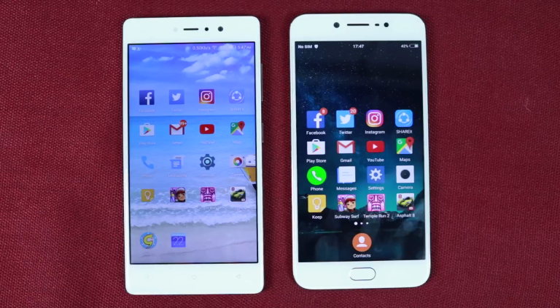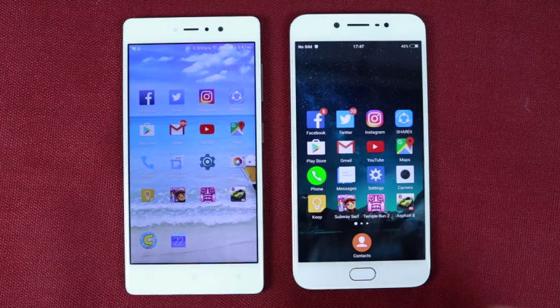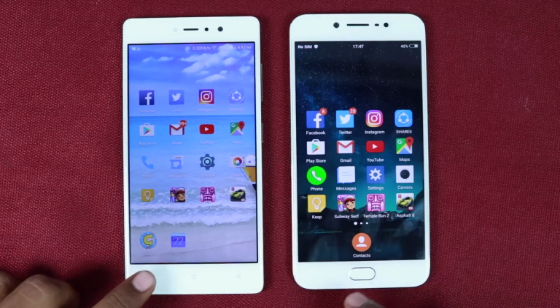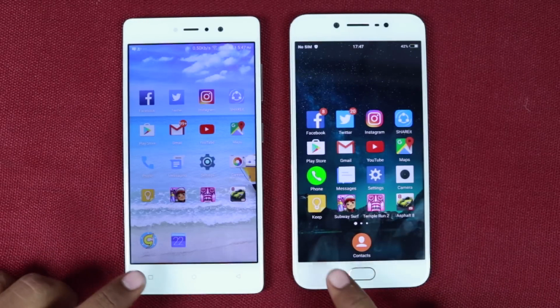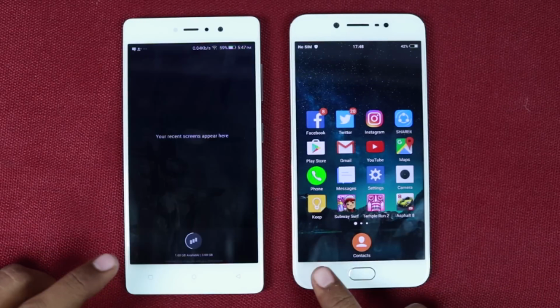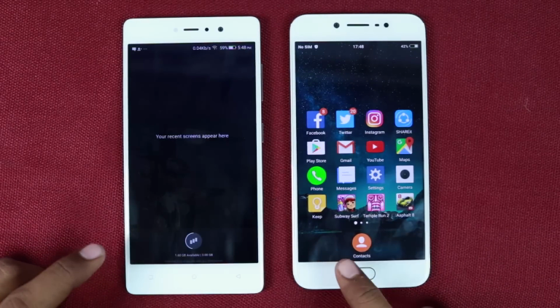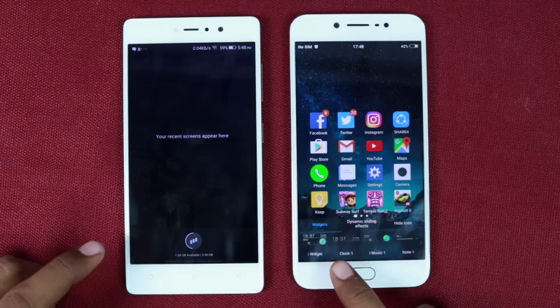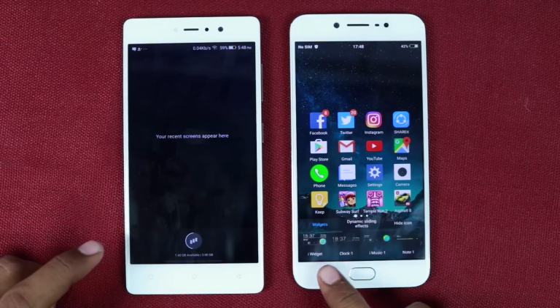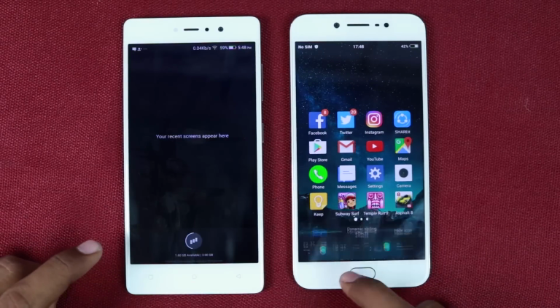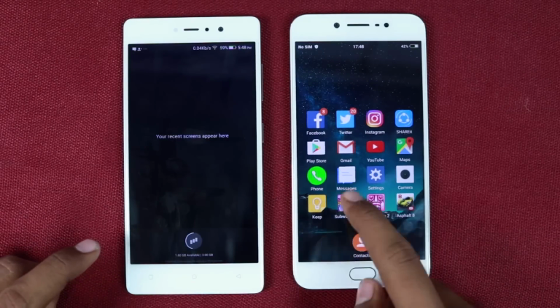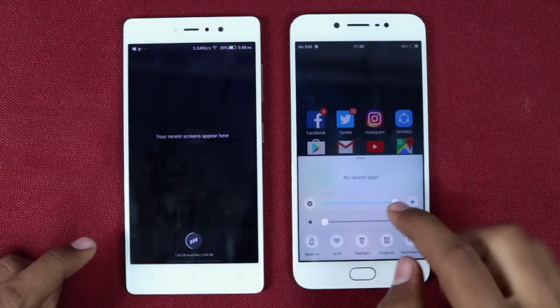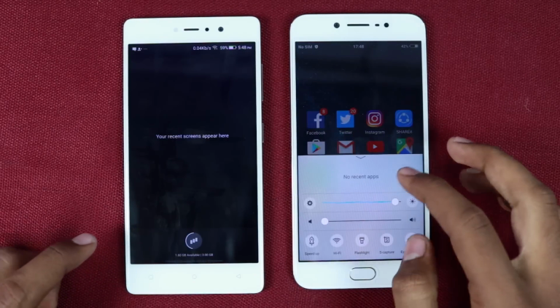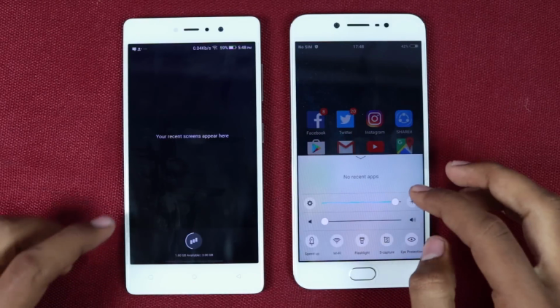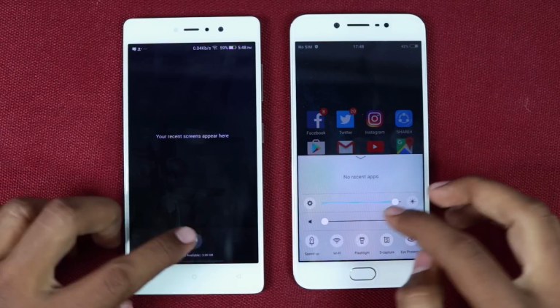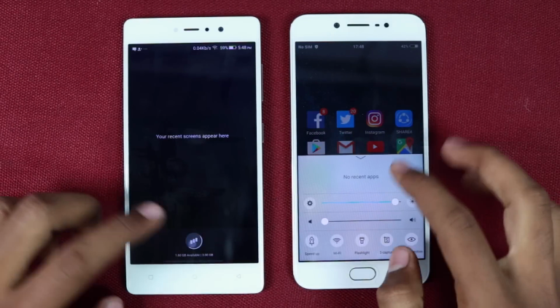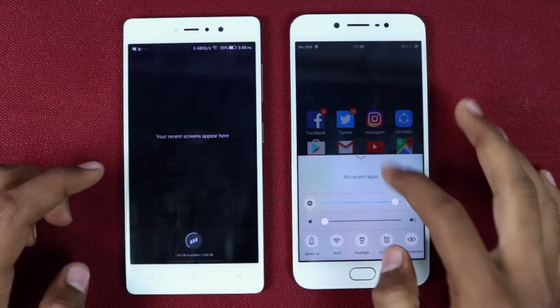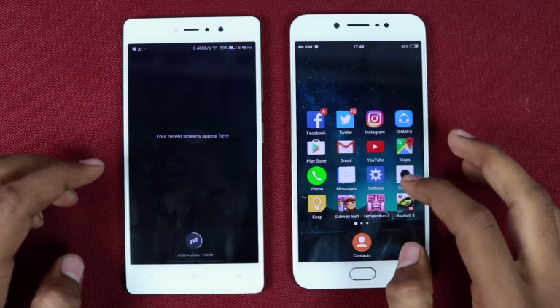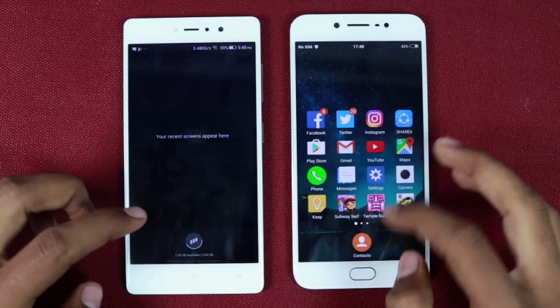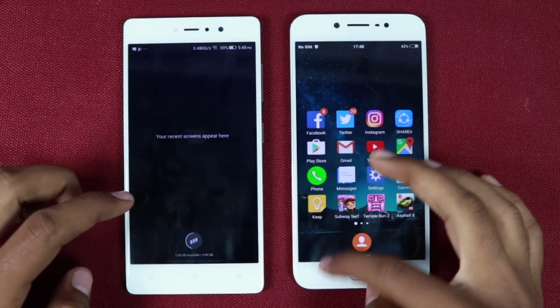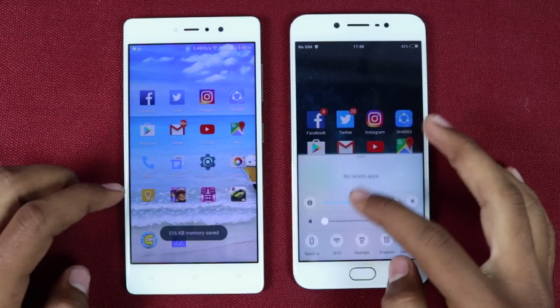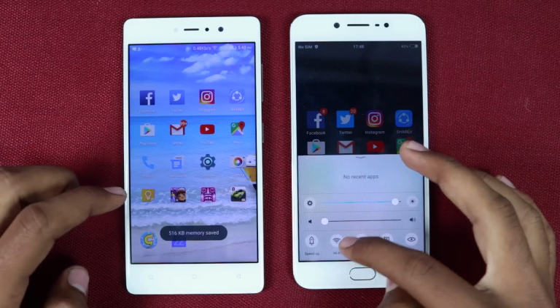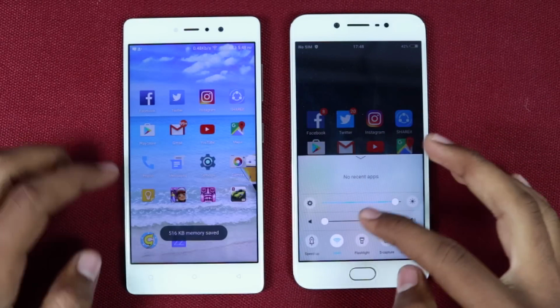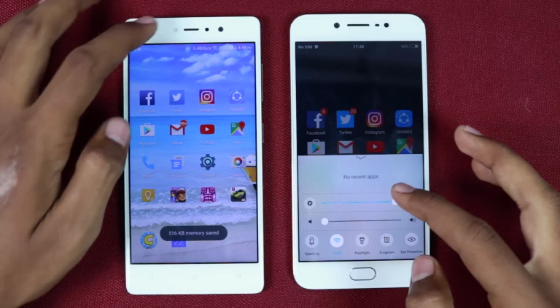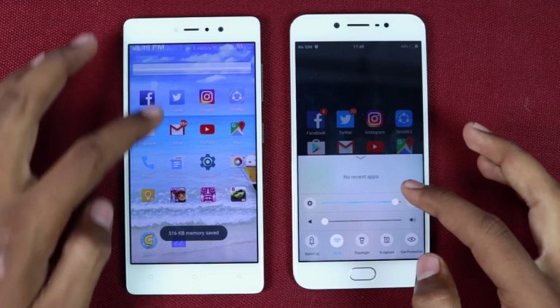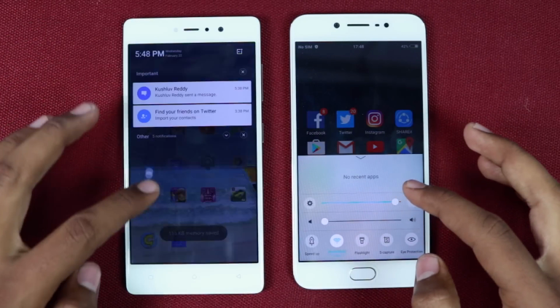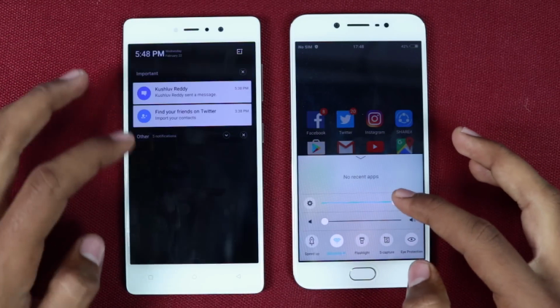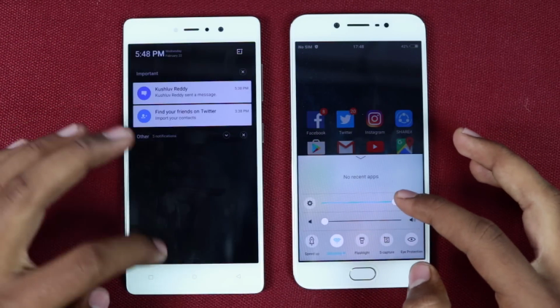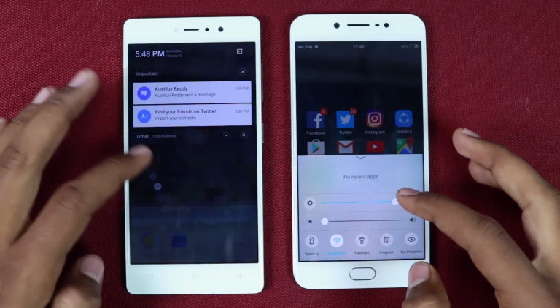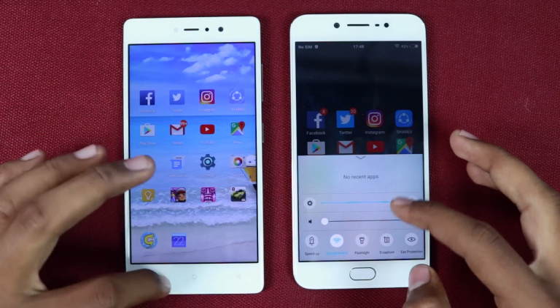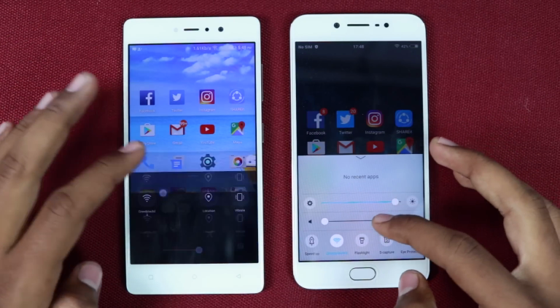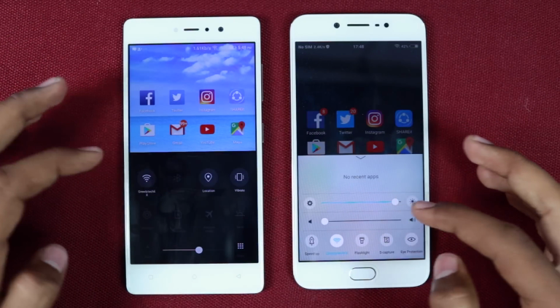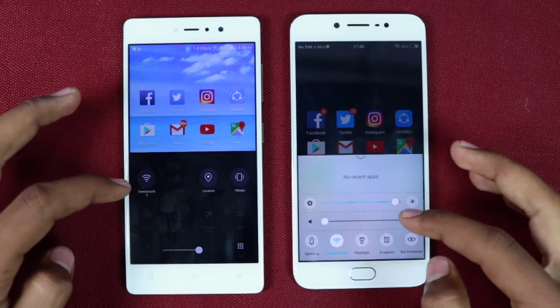Now I will start the speed test, where I open the same set of apps on both phones at once, and you can see which one opens them faster.